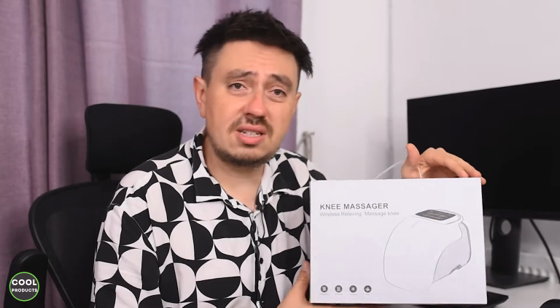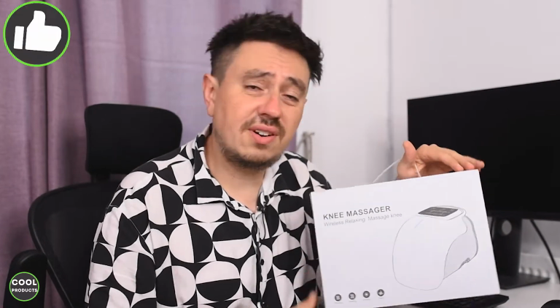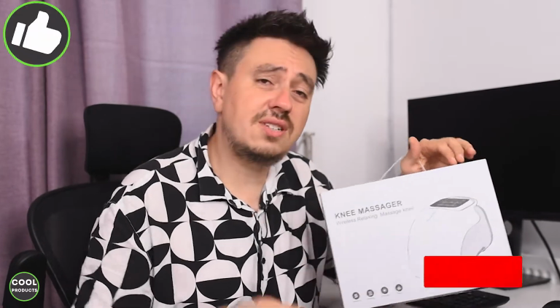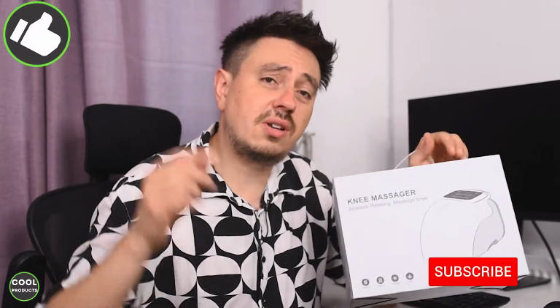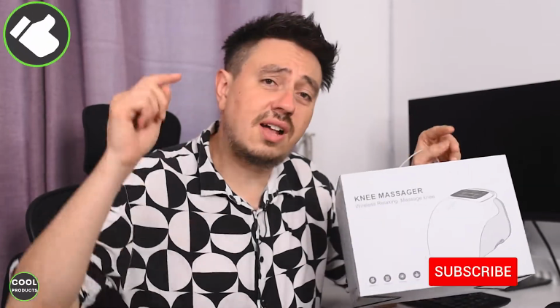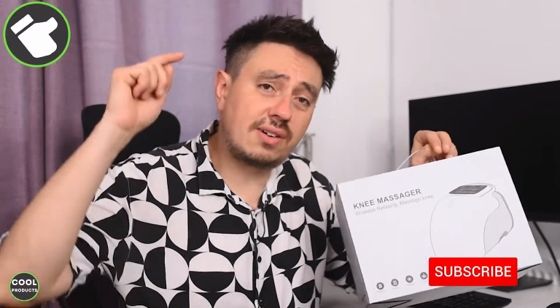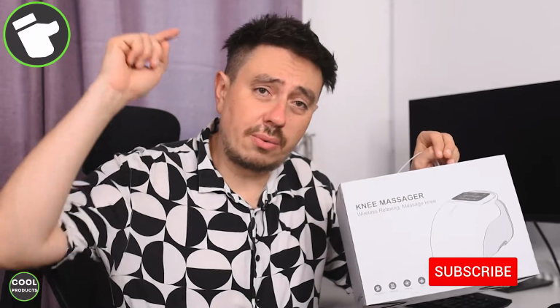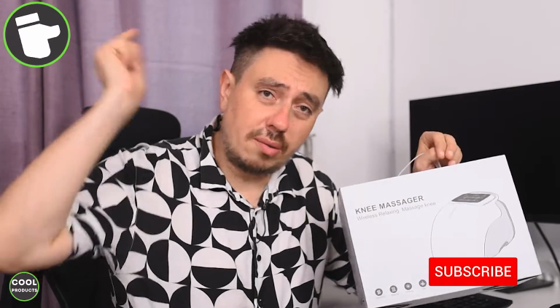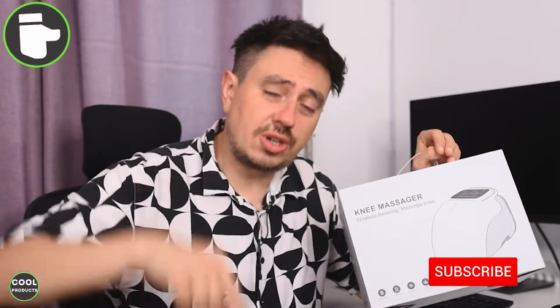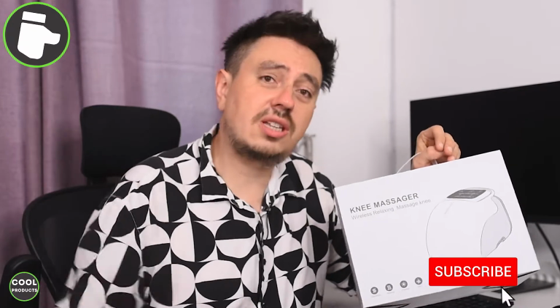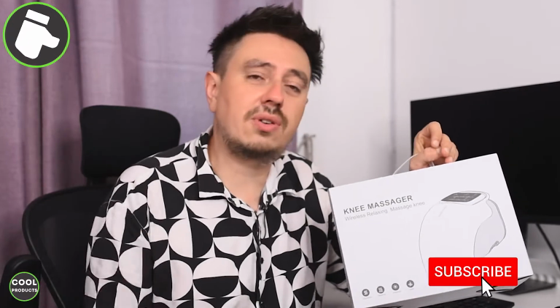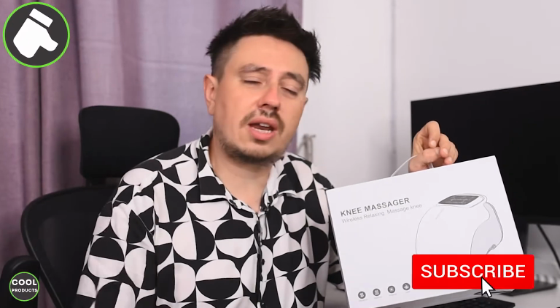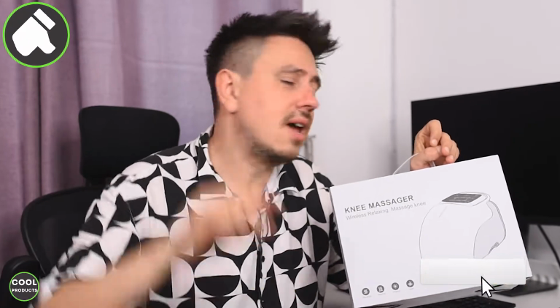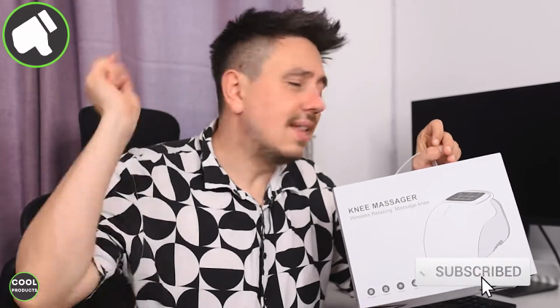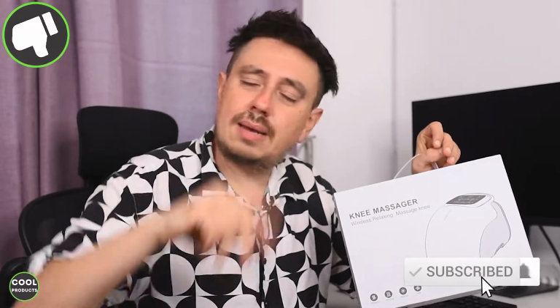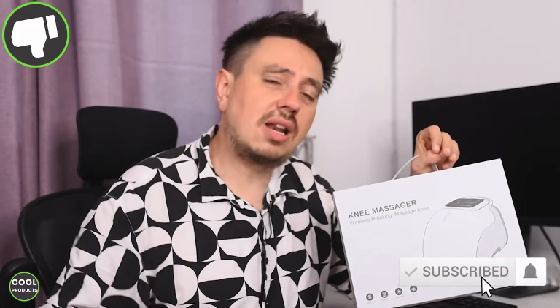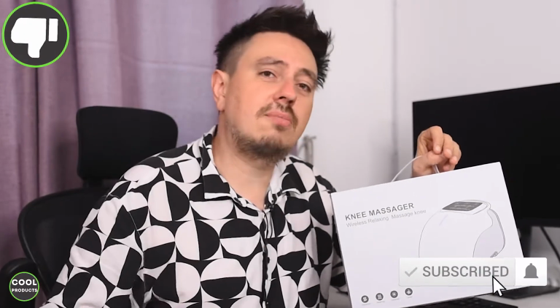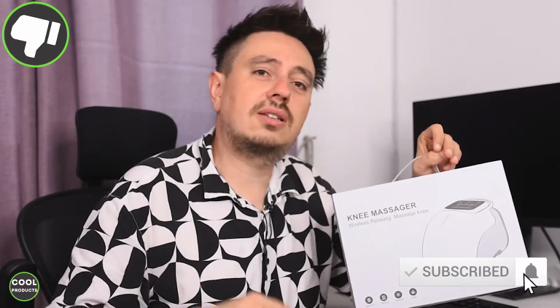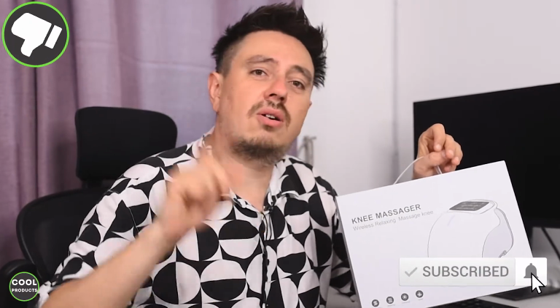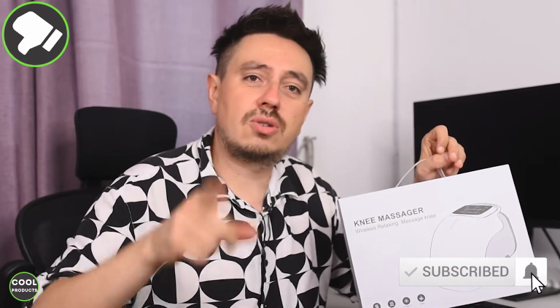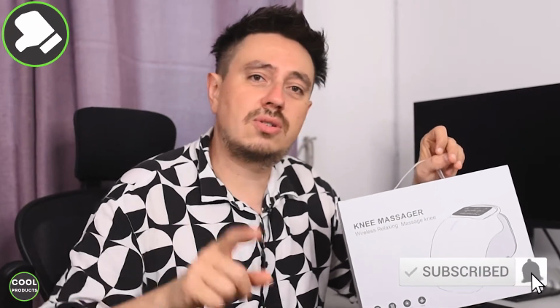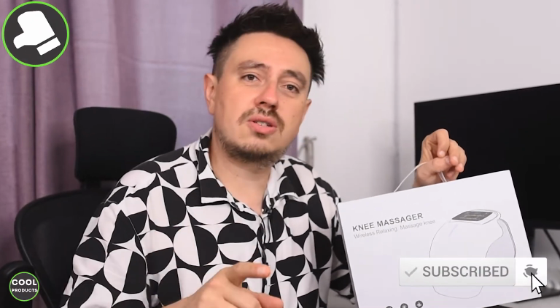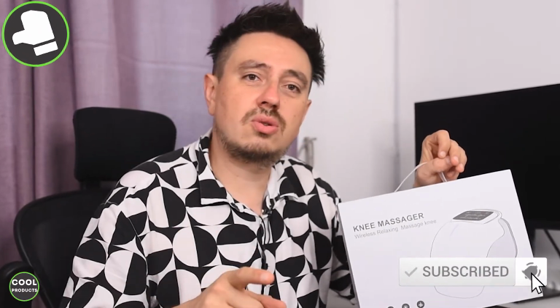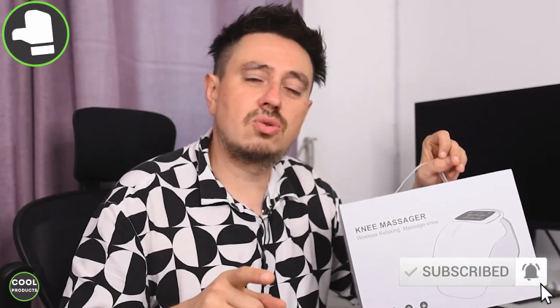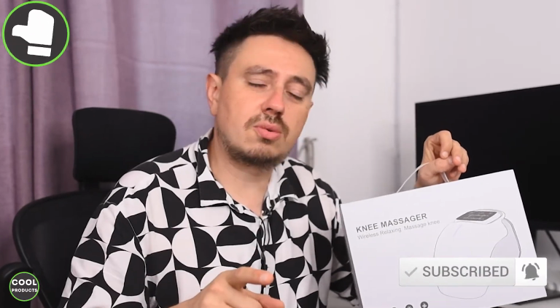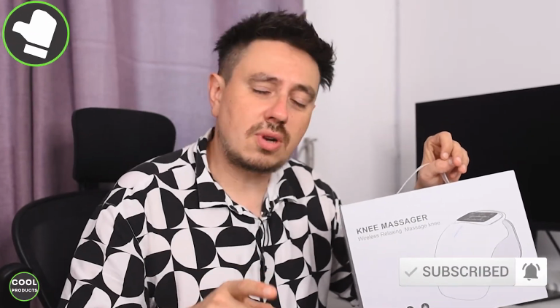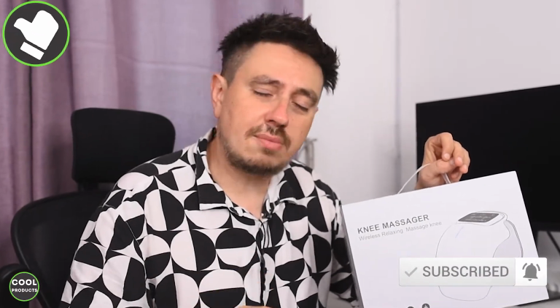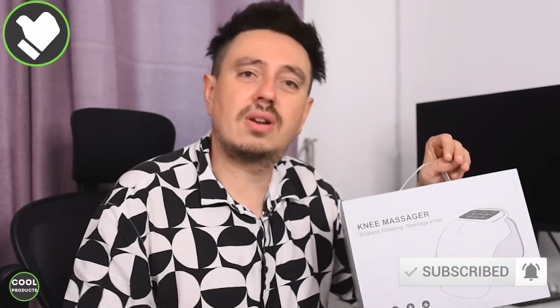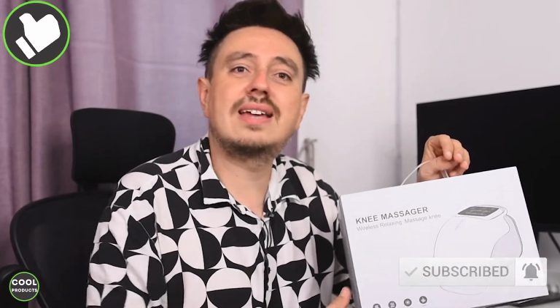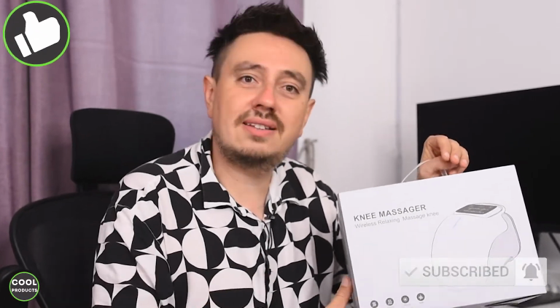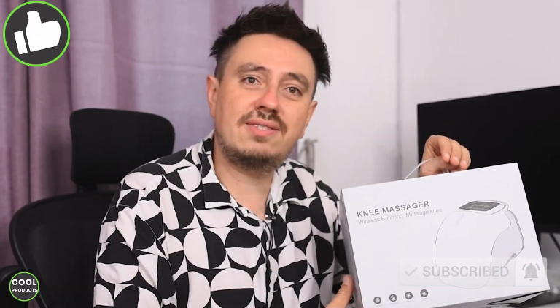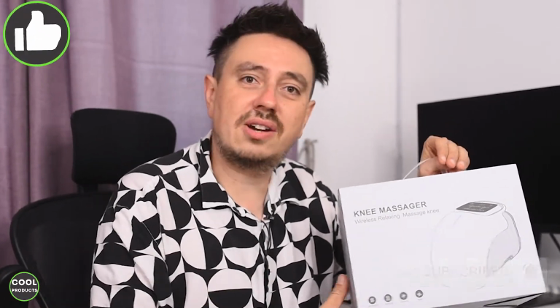If you found this video helpful, I would really appreciate it if you can tap the like button and also go ahead and subscribe. So let's get into the video.